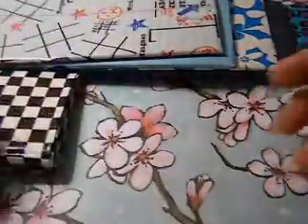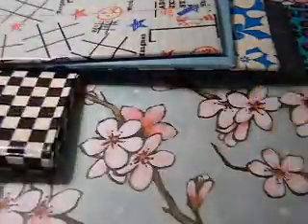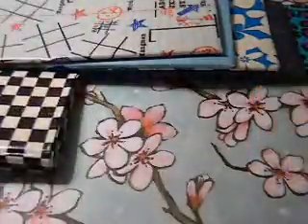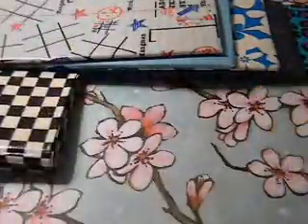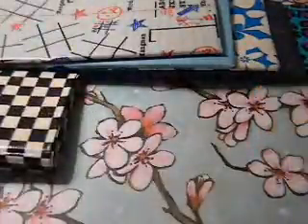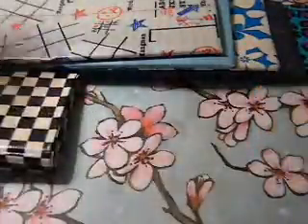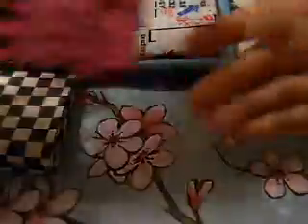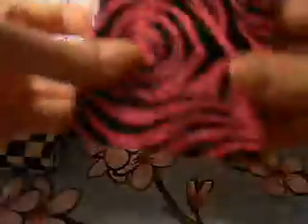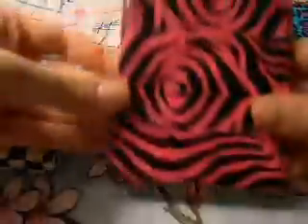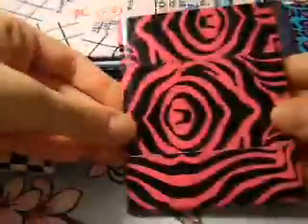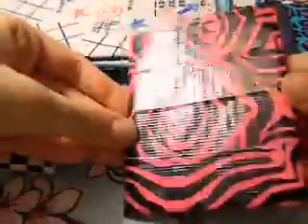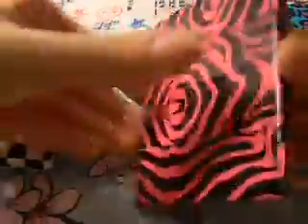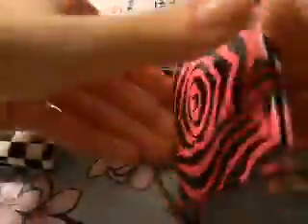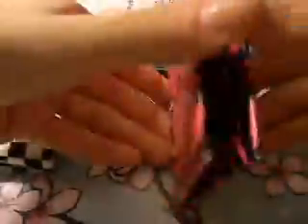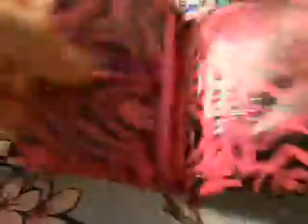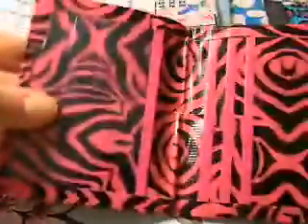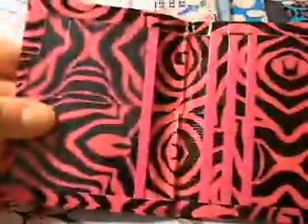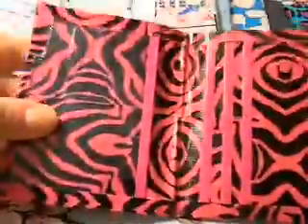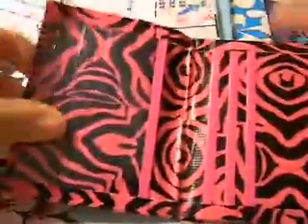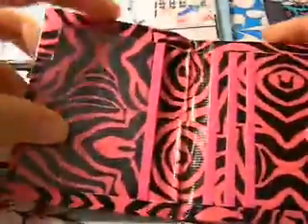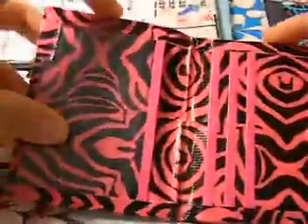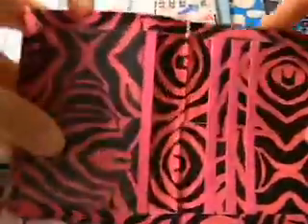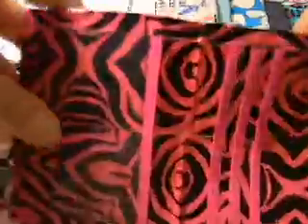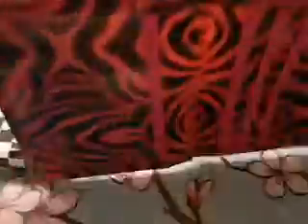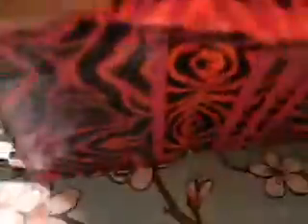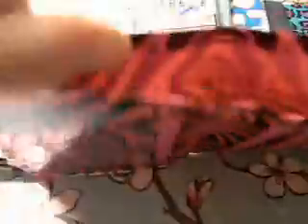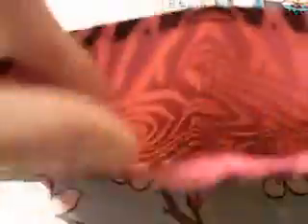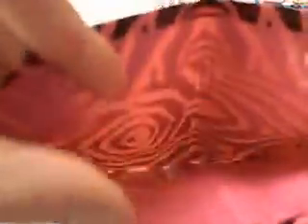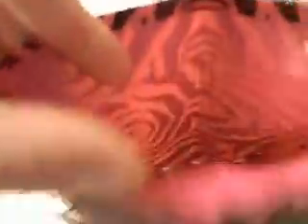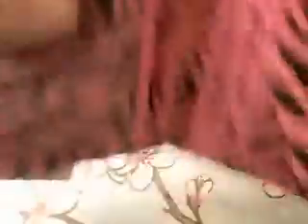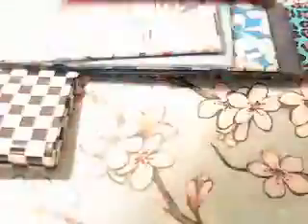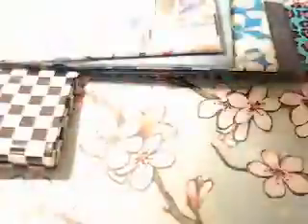Then I made a pink zebra smallet, so it just has three pockets and an ID with a pink bow fold.